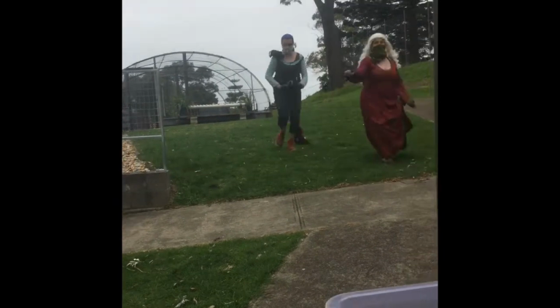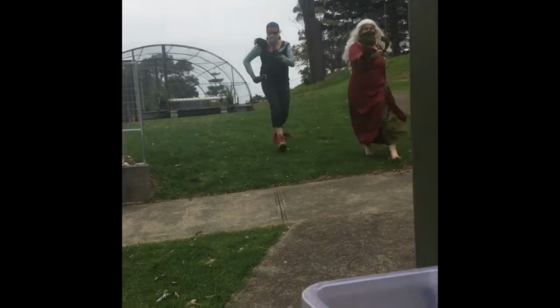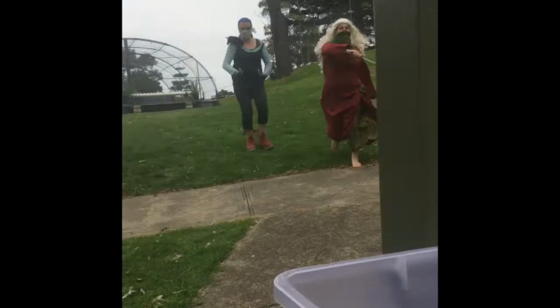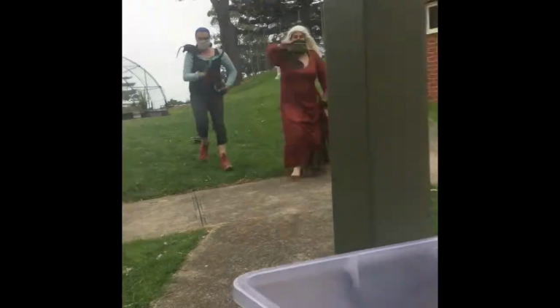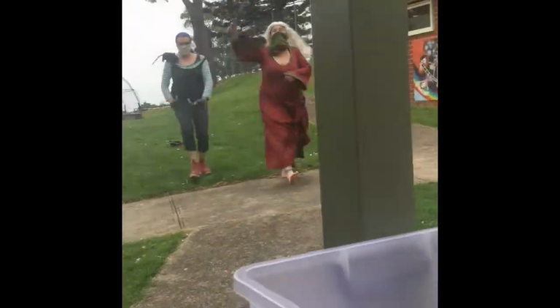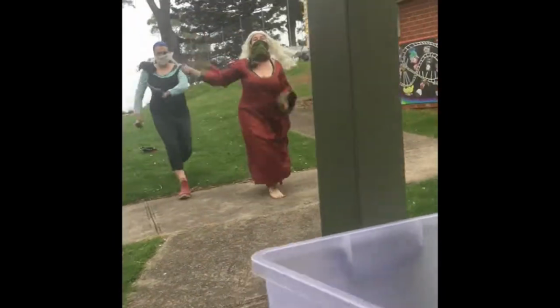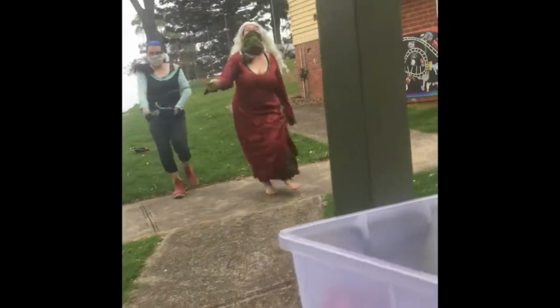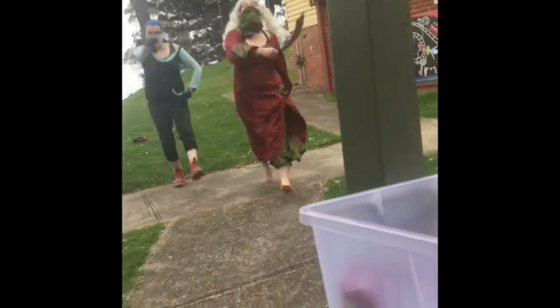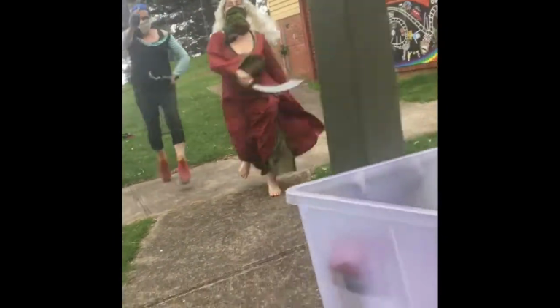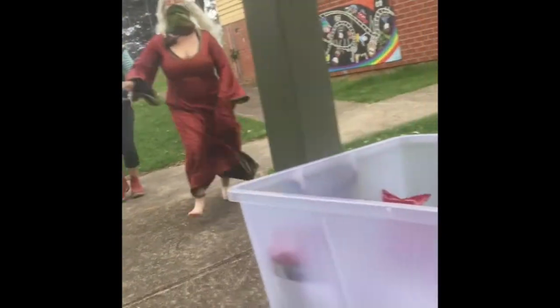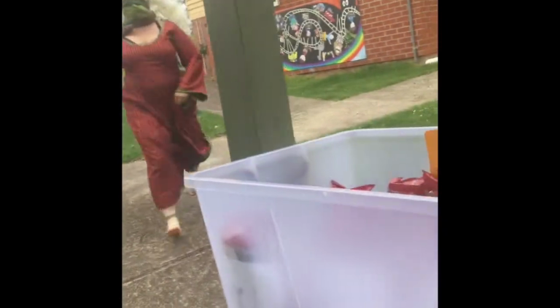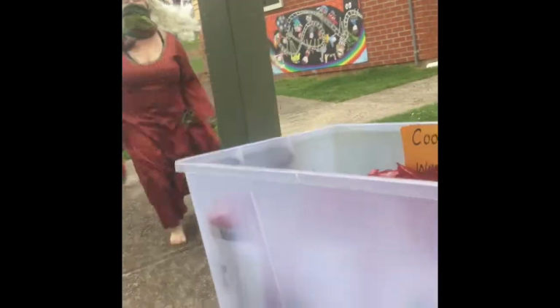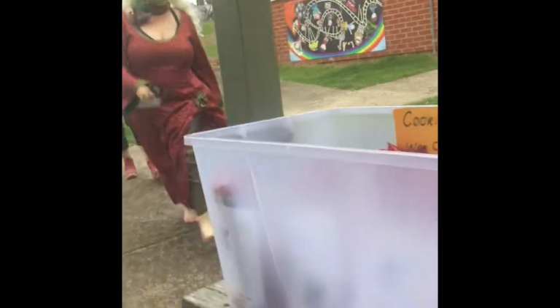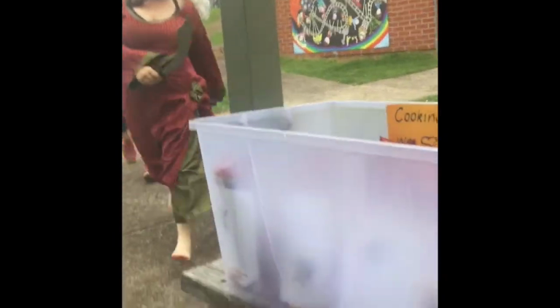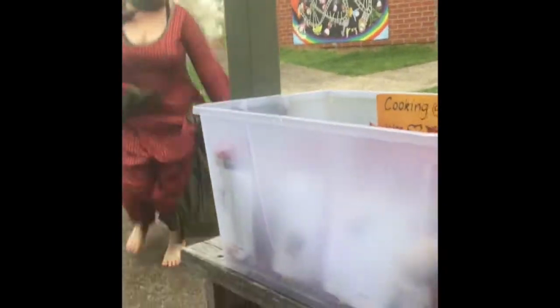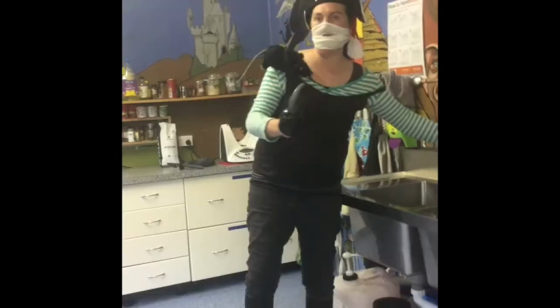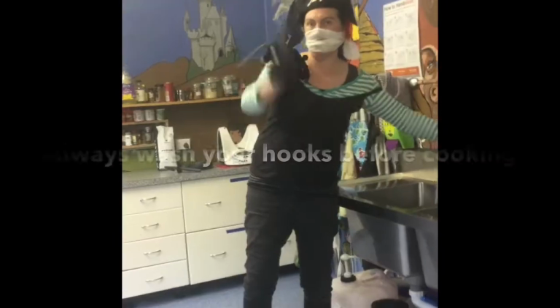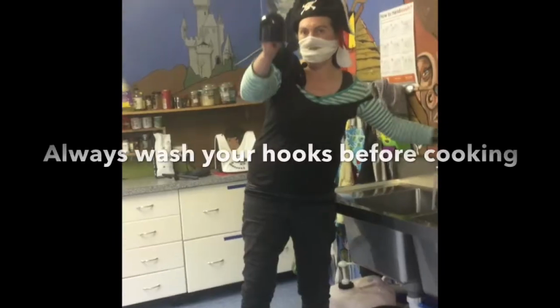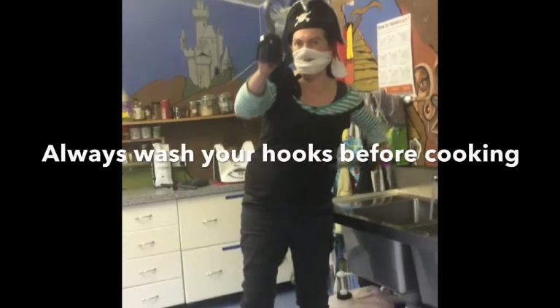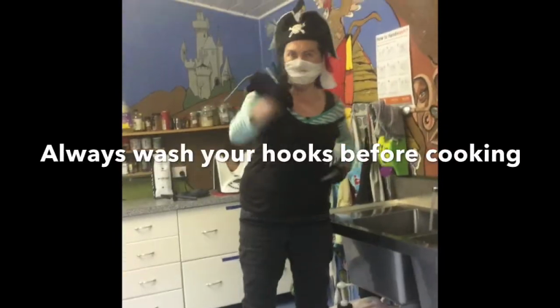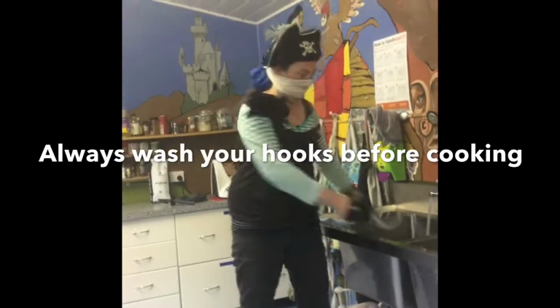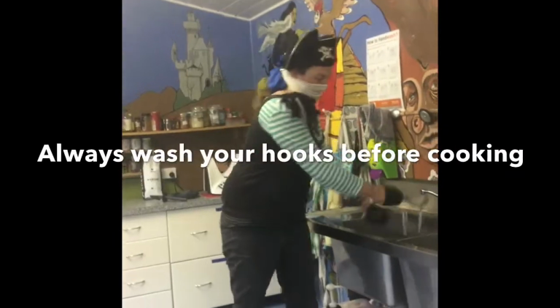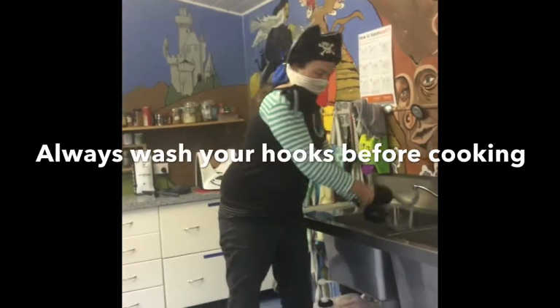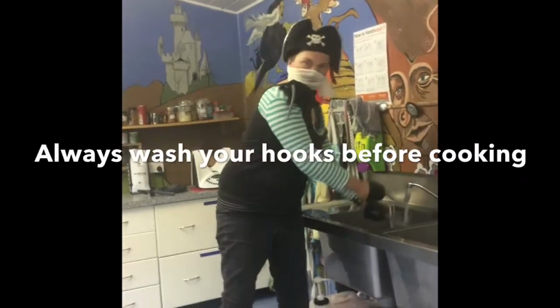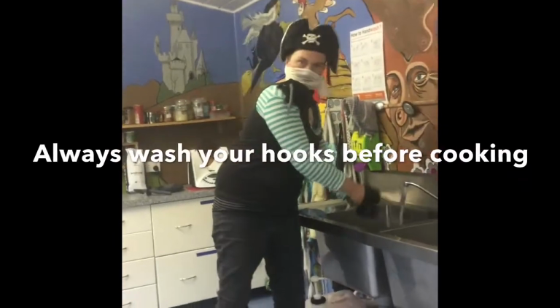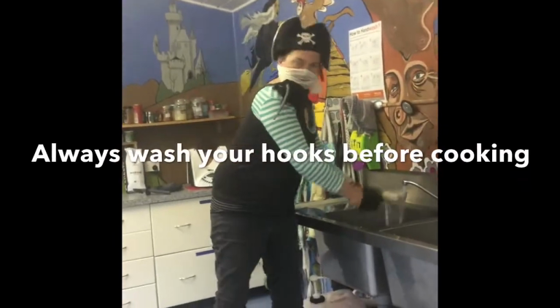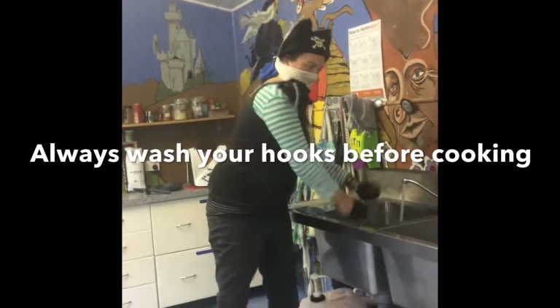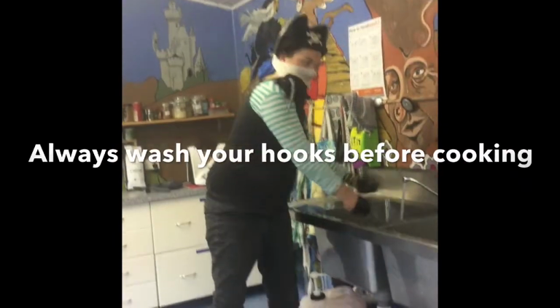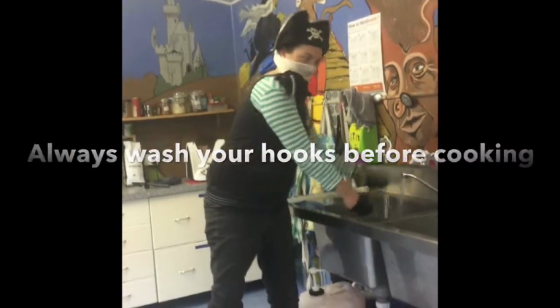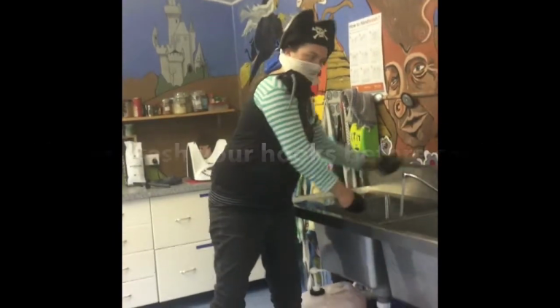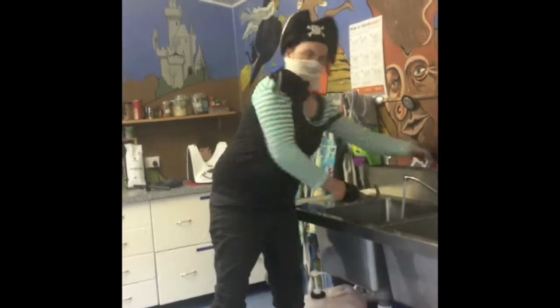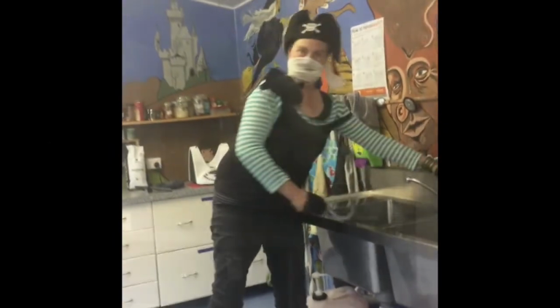Pirate cooking time! Always wash your hands!